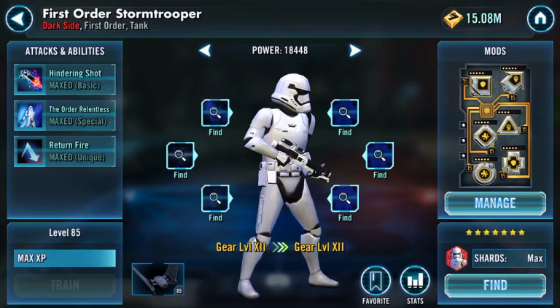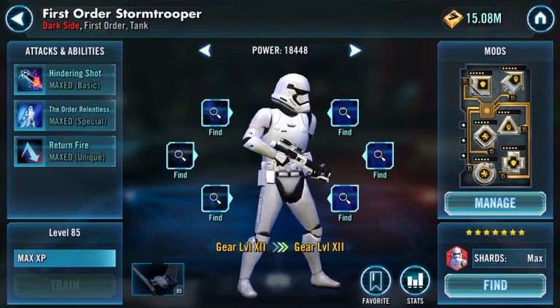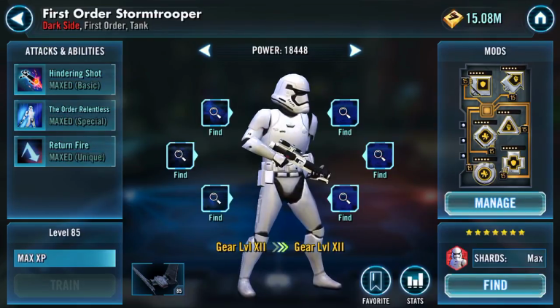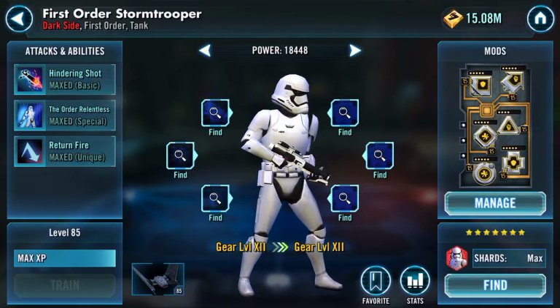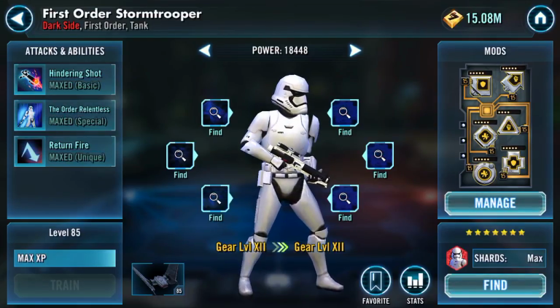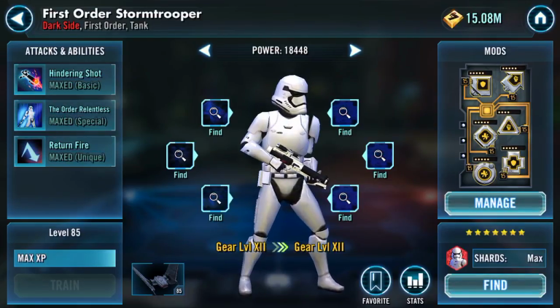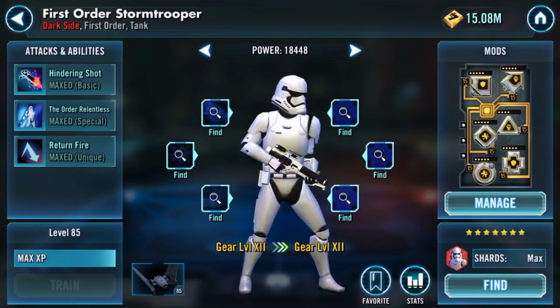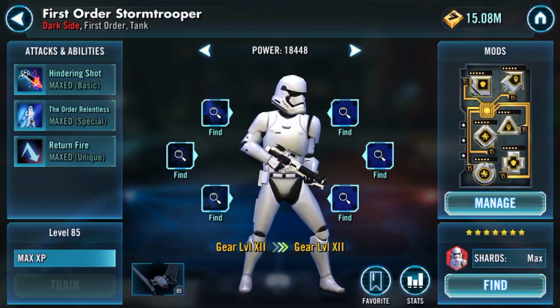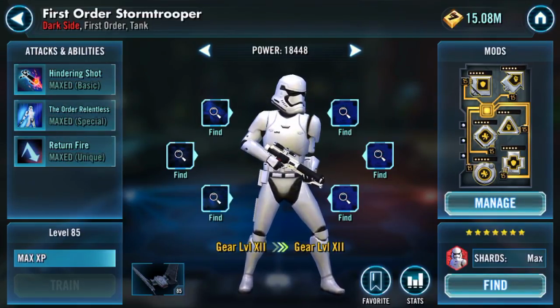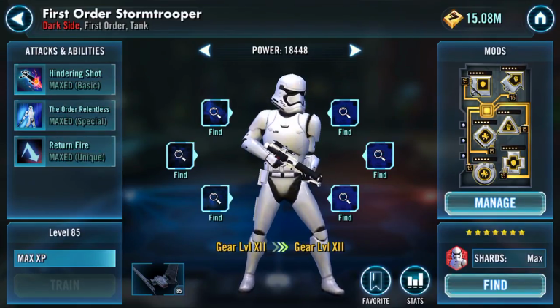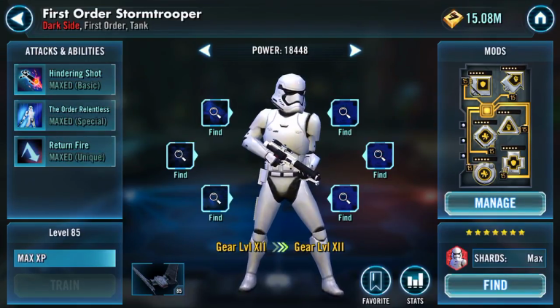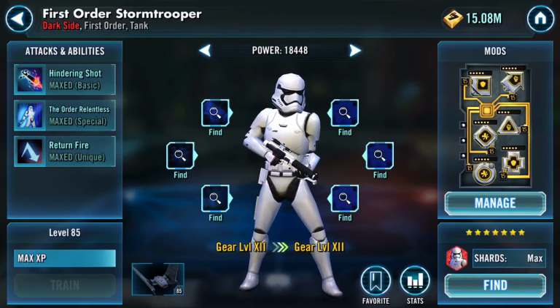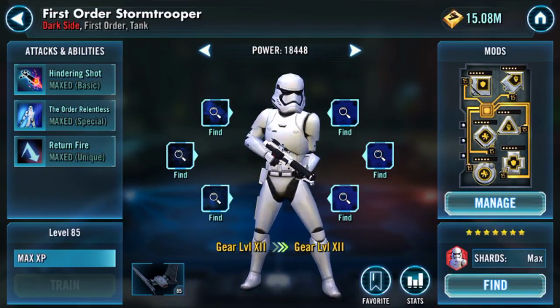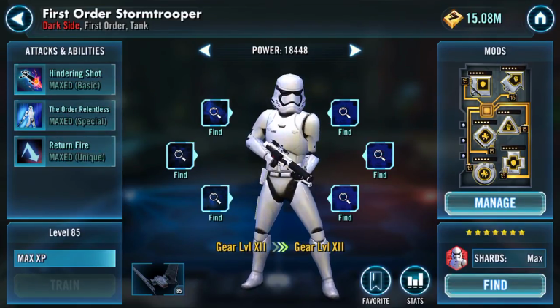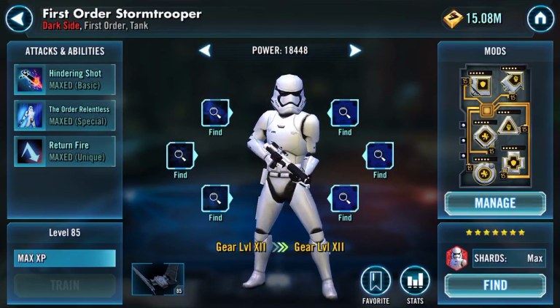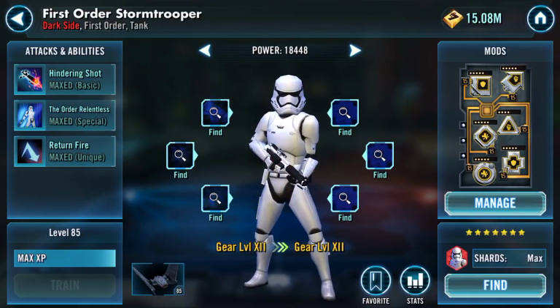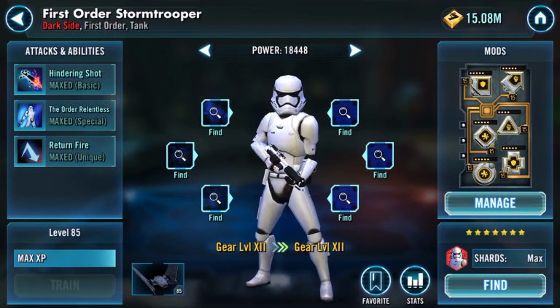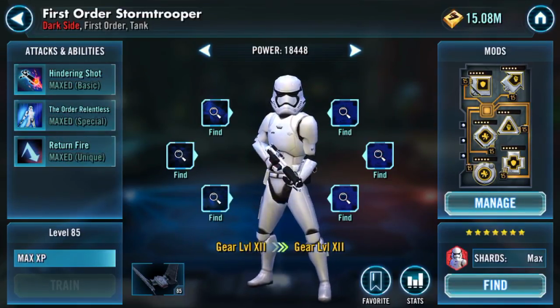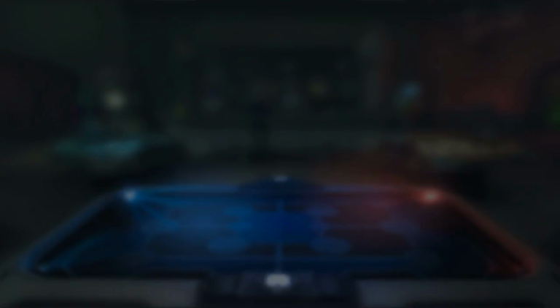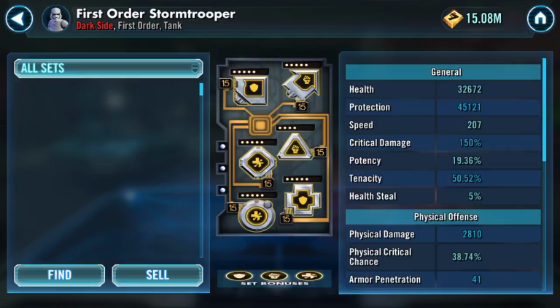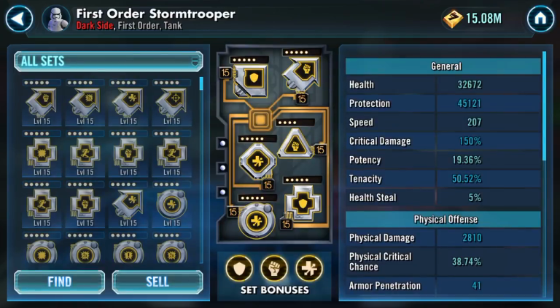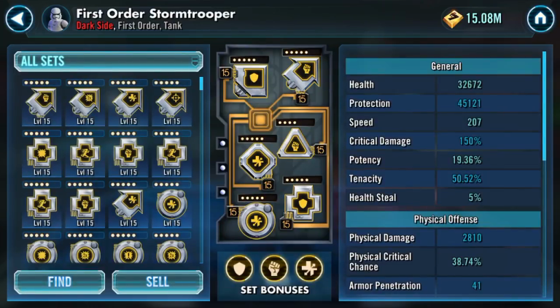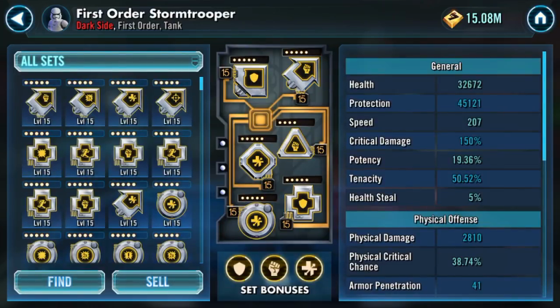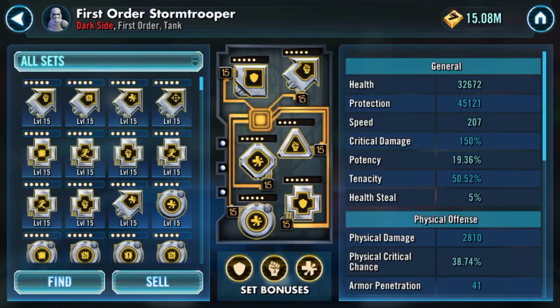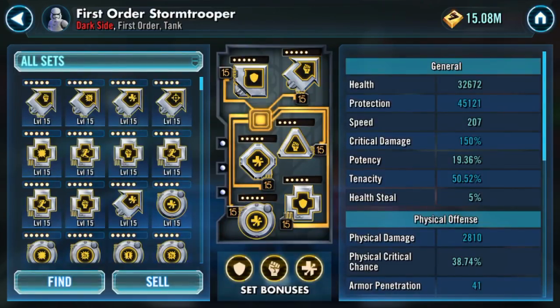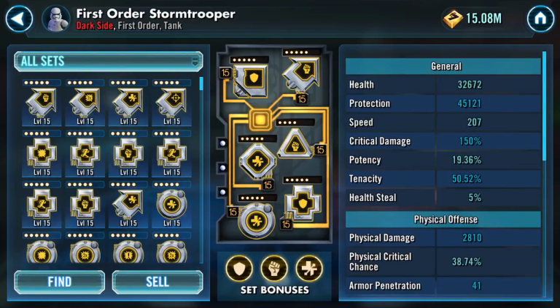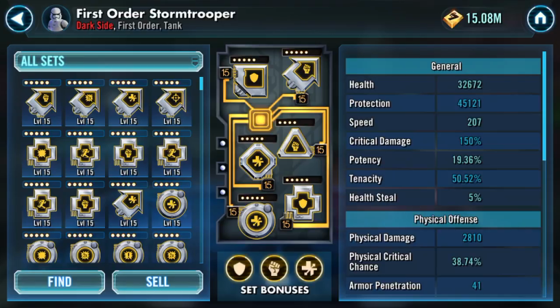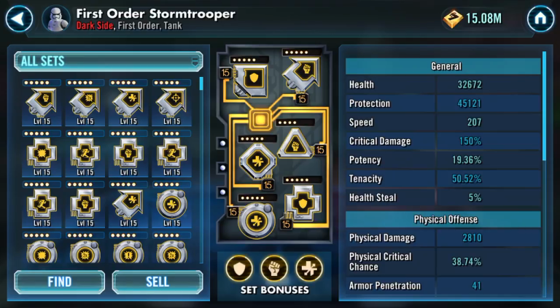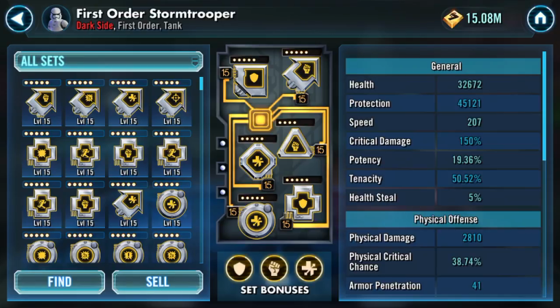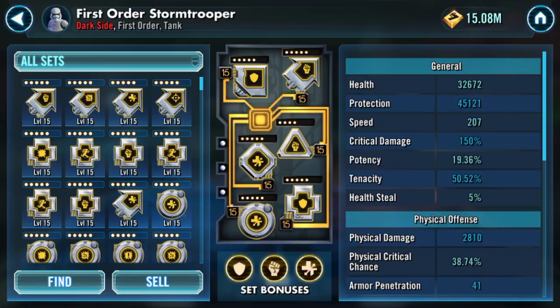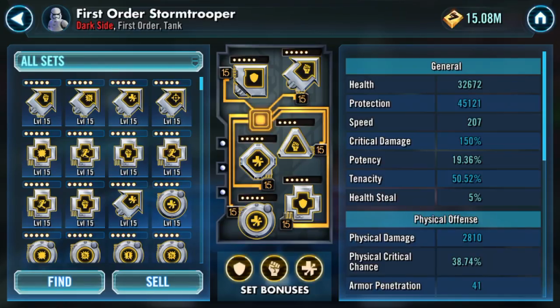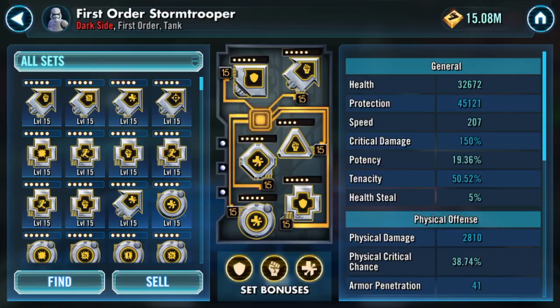First Order Stormtrooper — fully maxed and quite quick at 207.